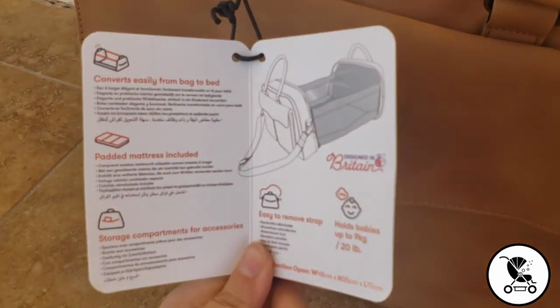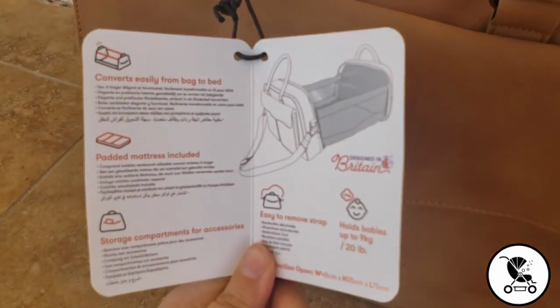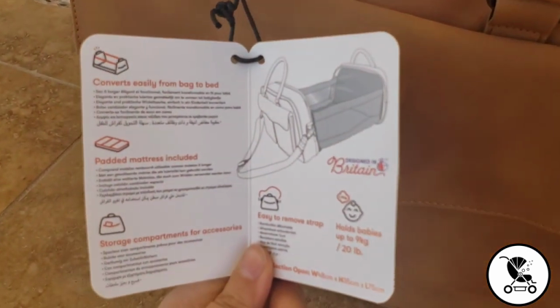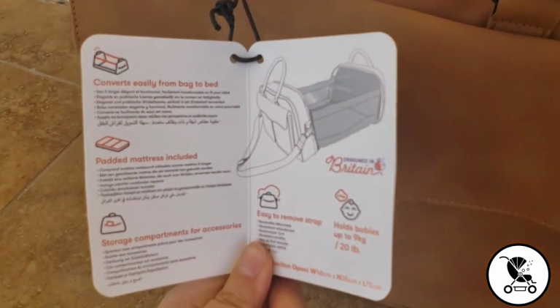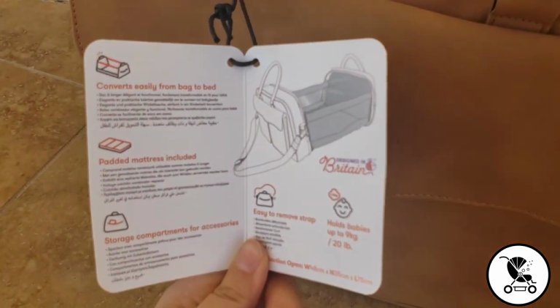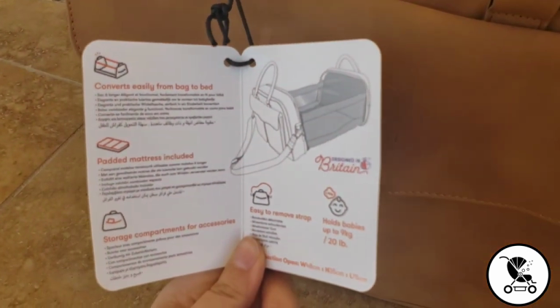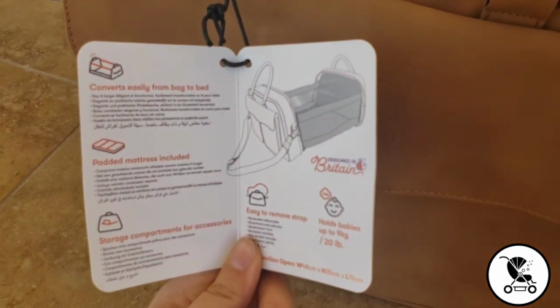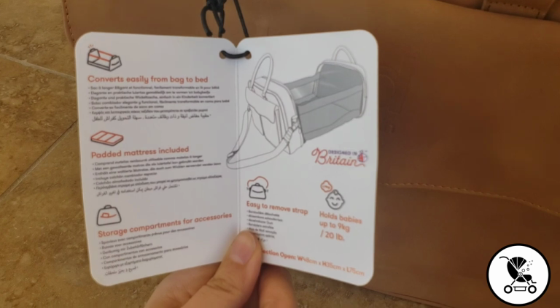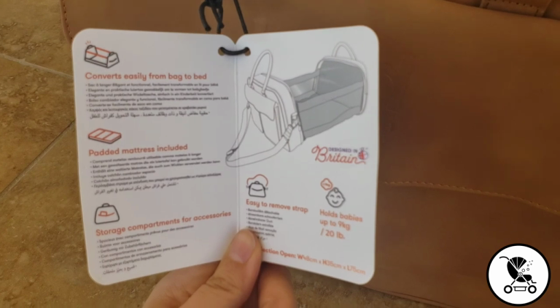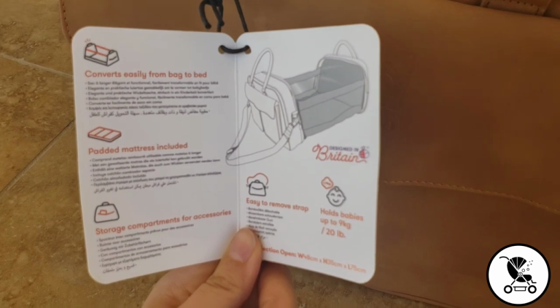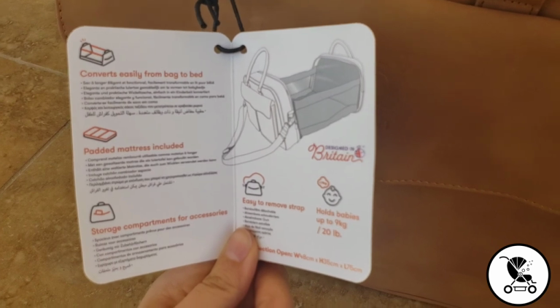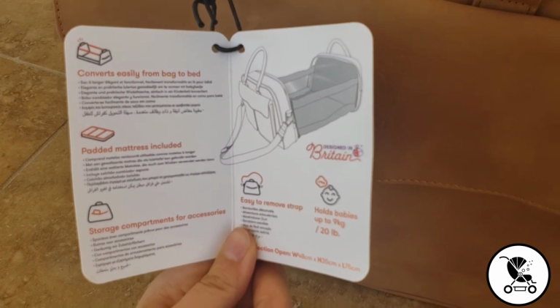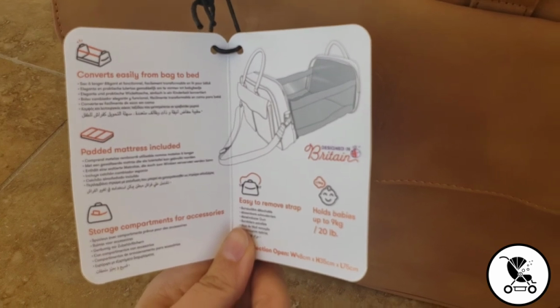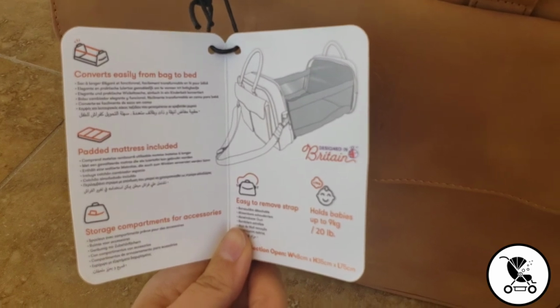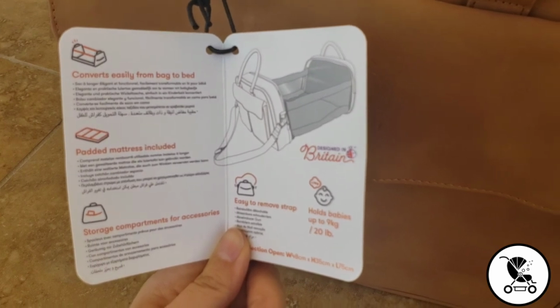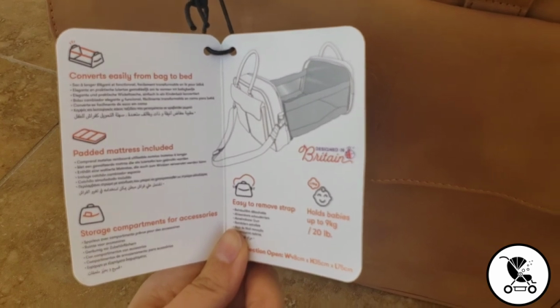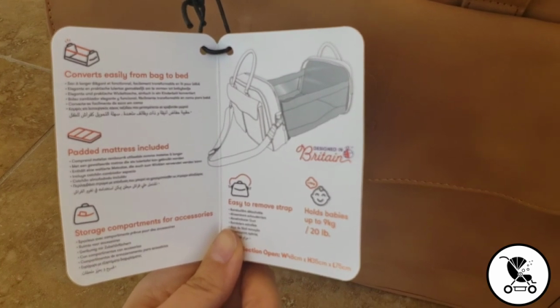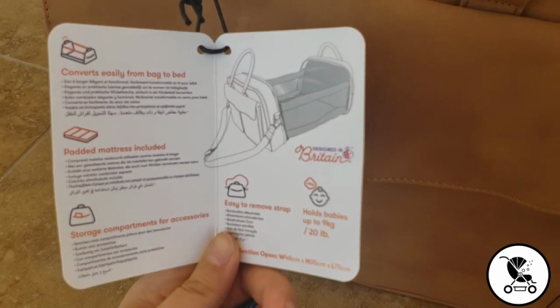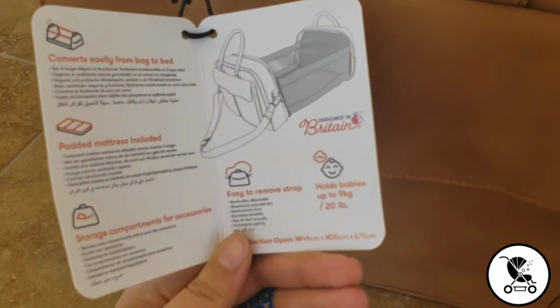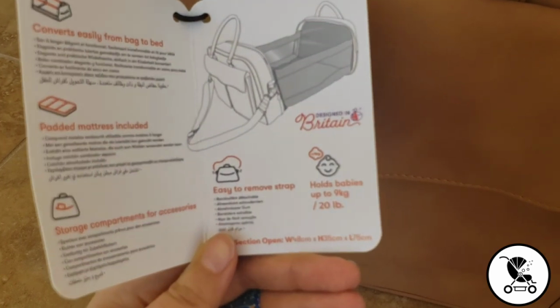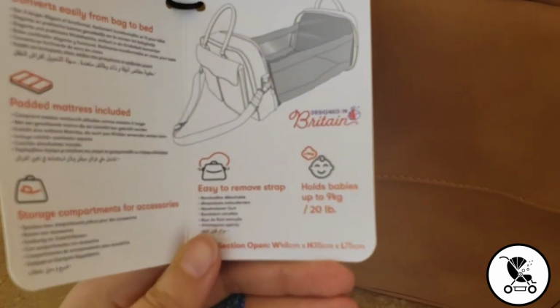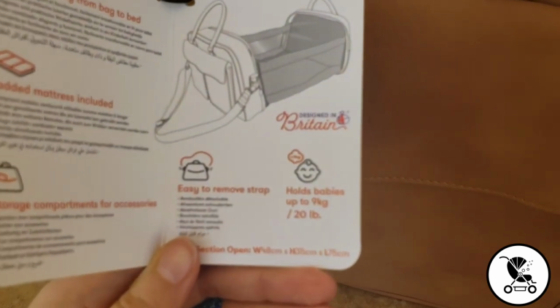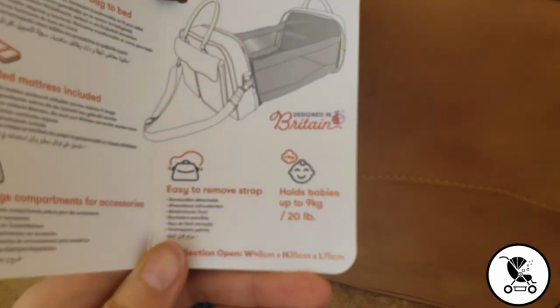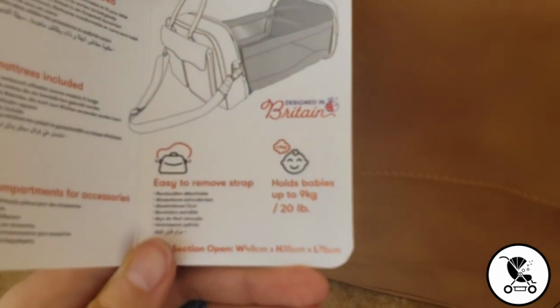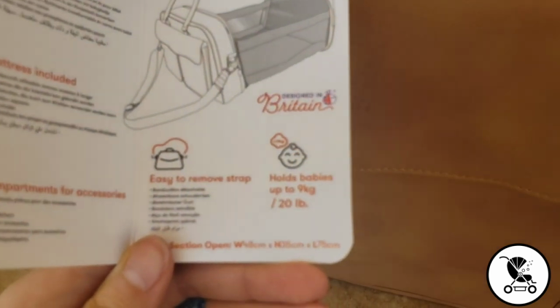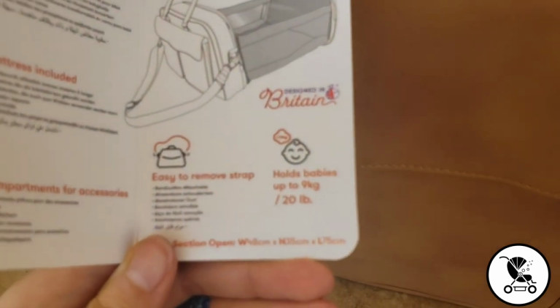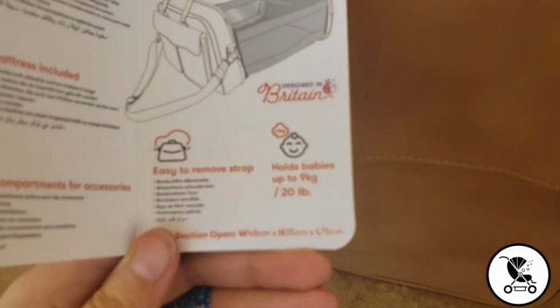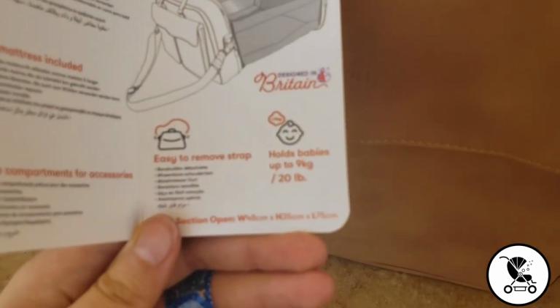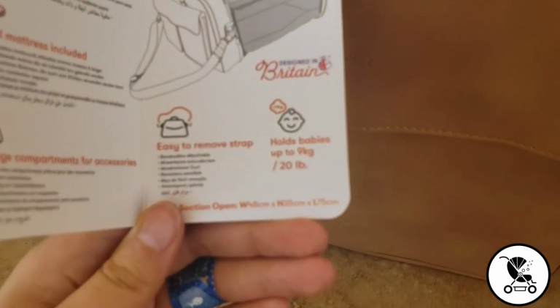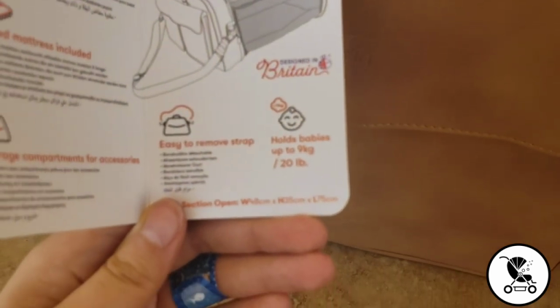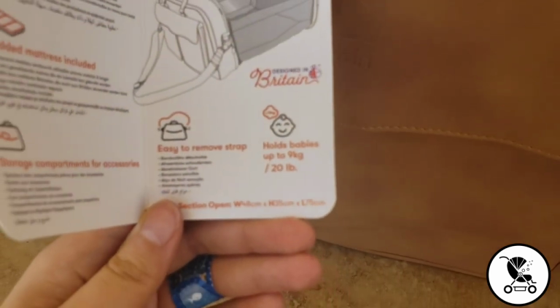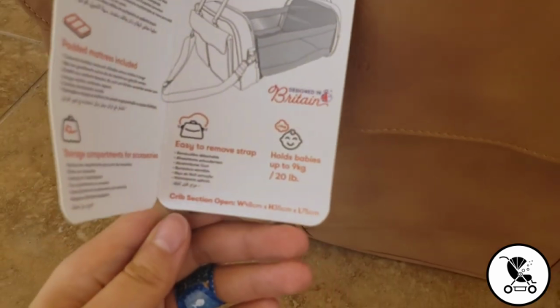This is a high quality and durable bag that can go with just about any outfit. It really is beautiful in person.